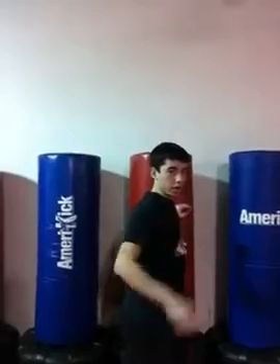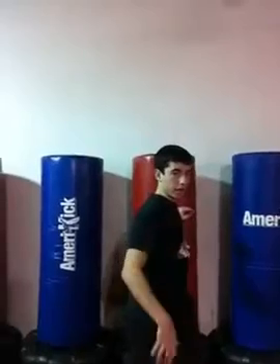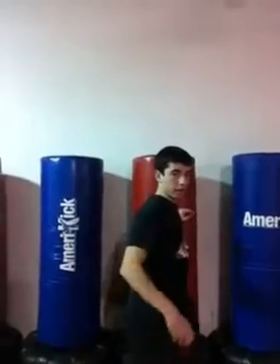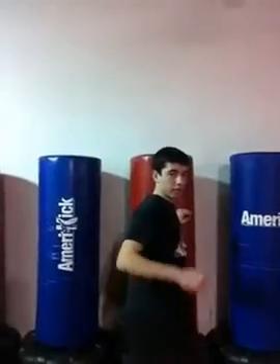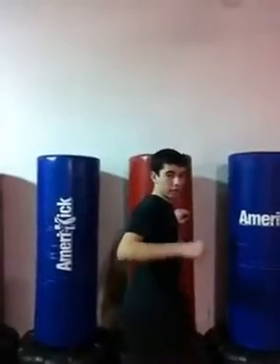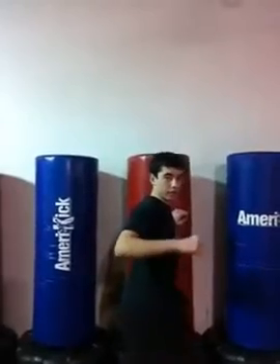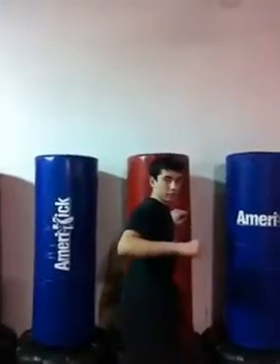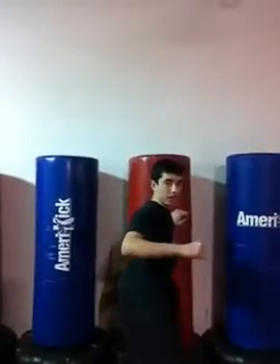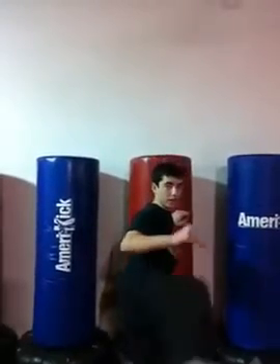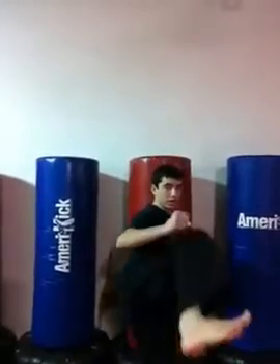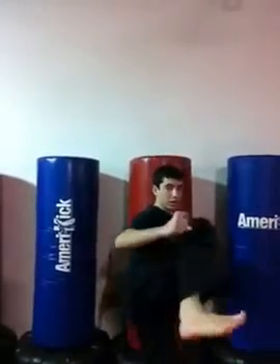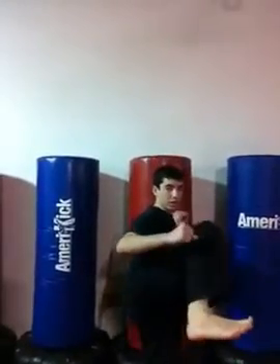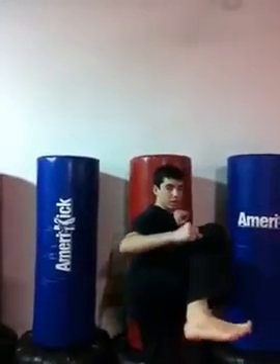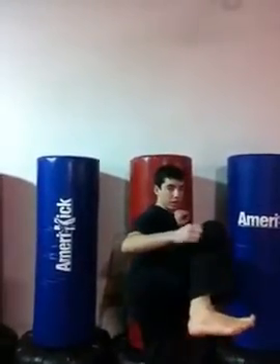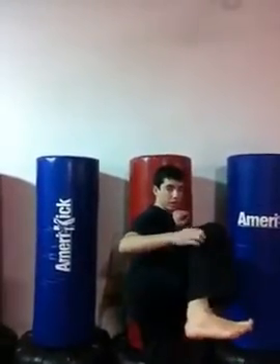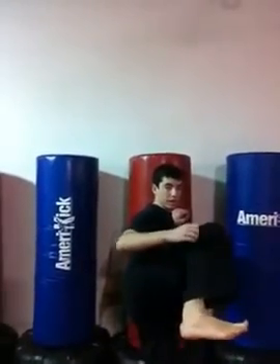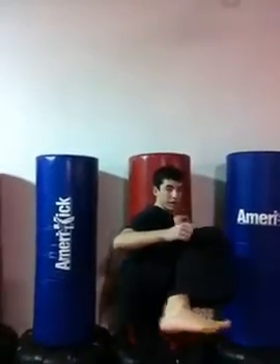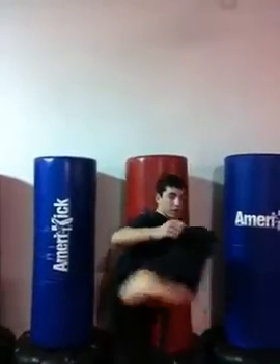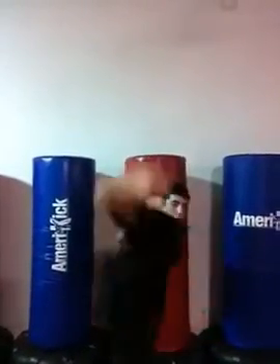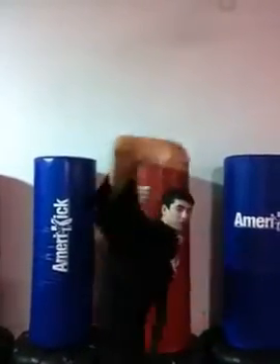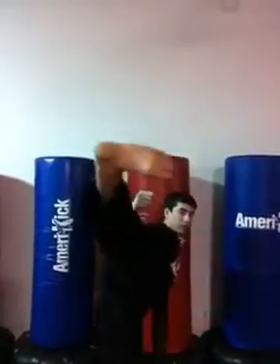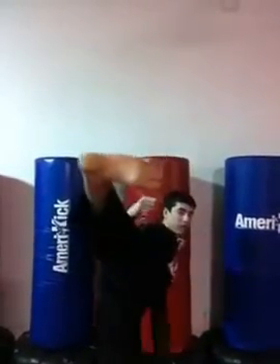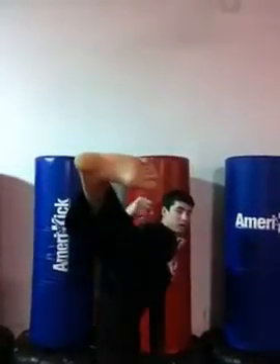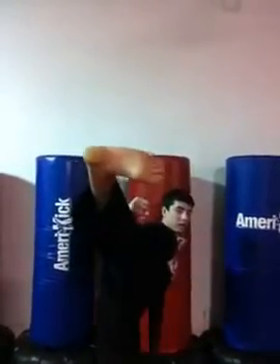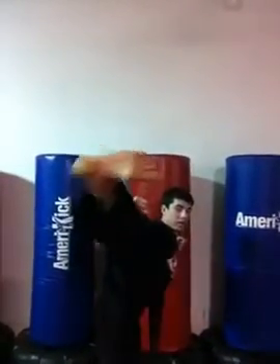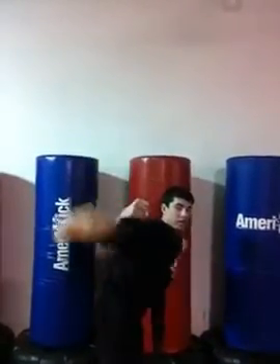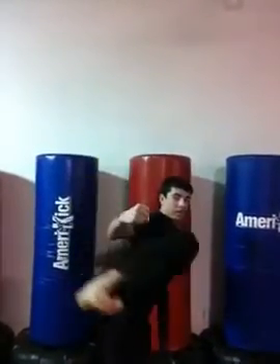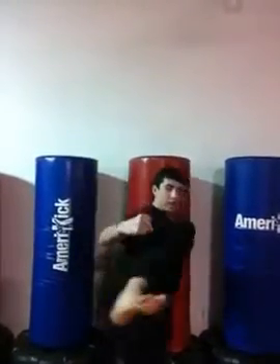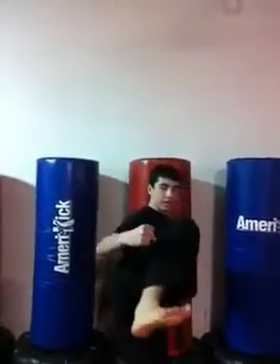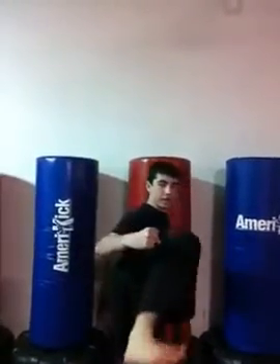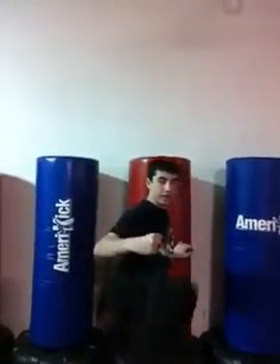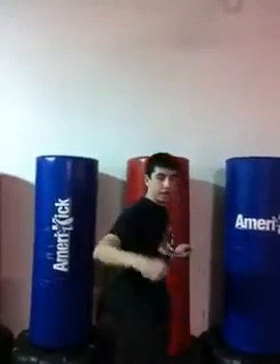Then the side kick: bring it in like this, thrust out, and down.